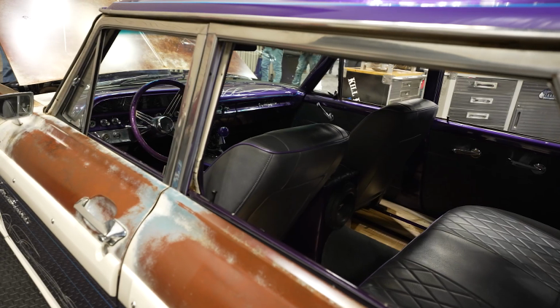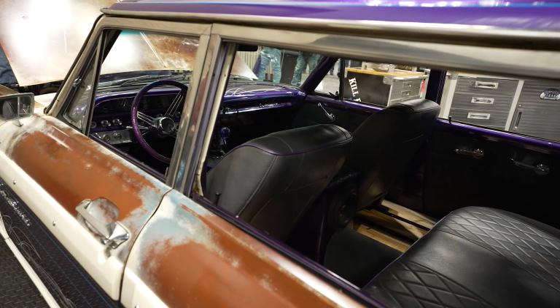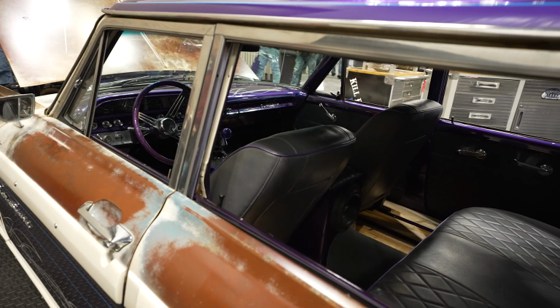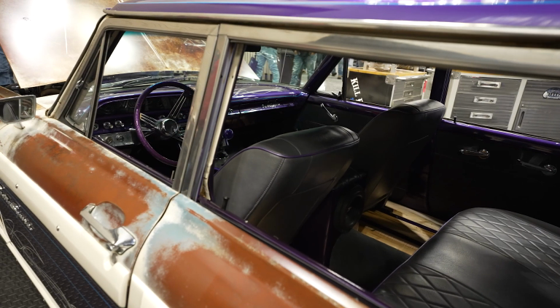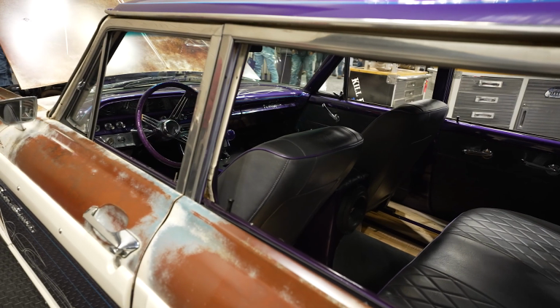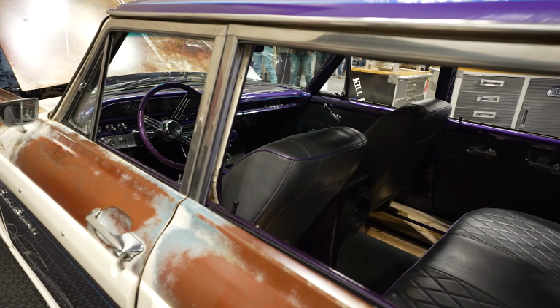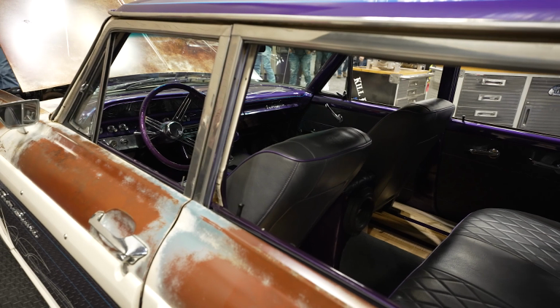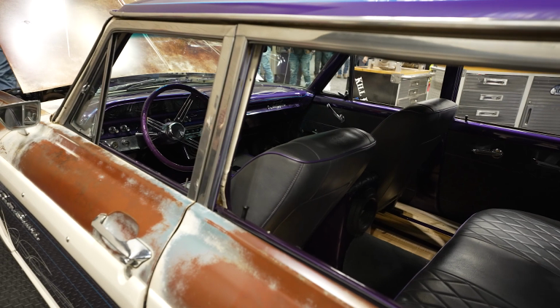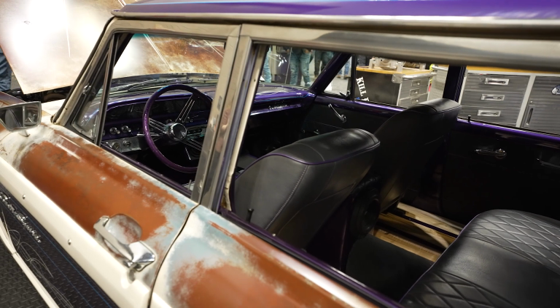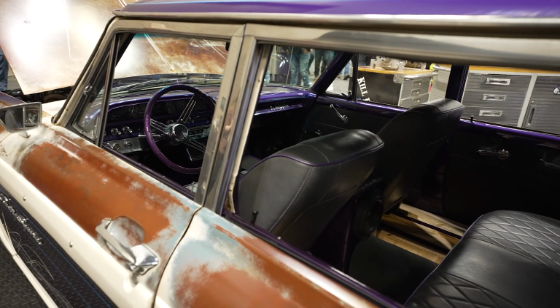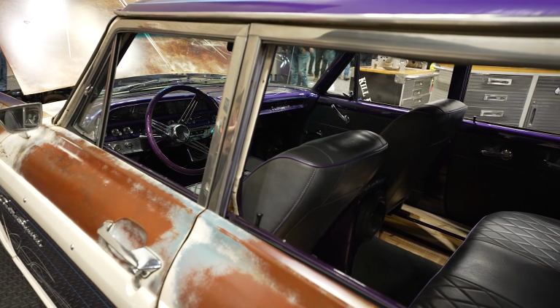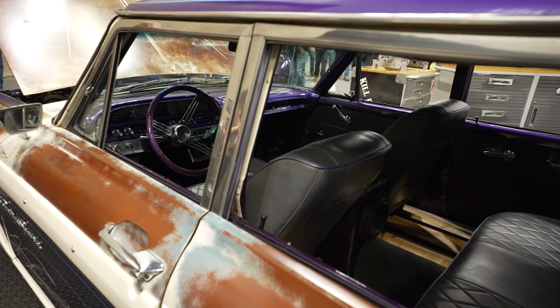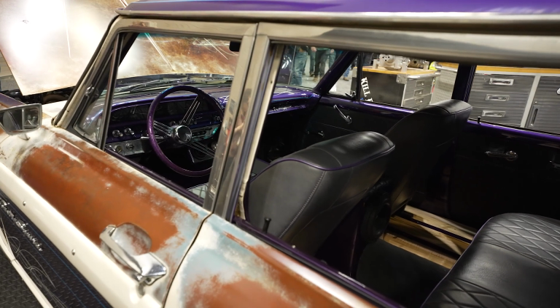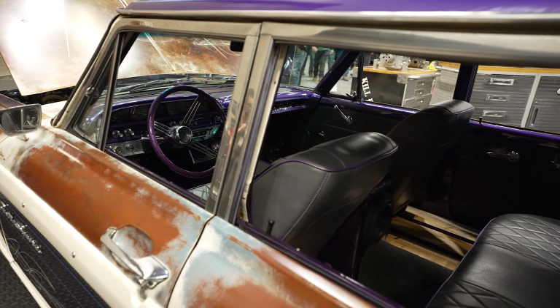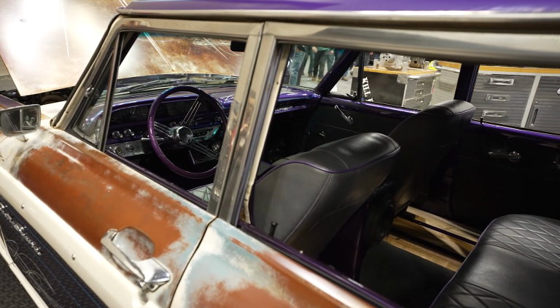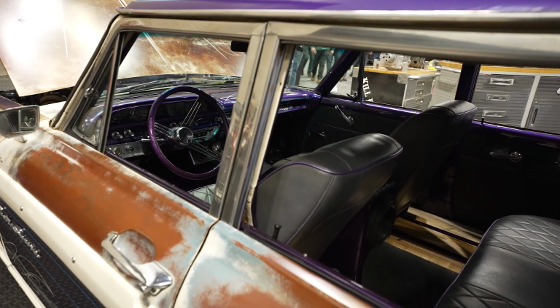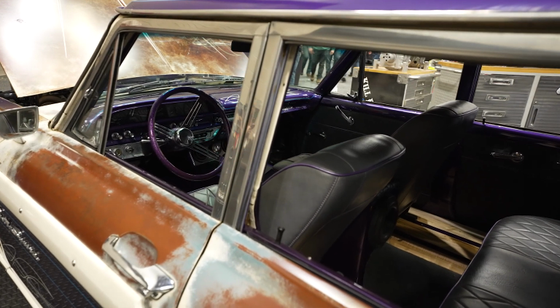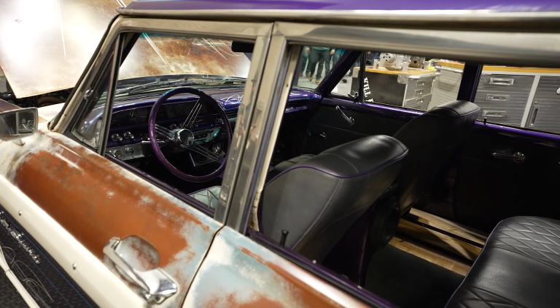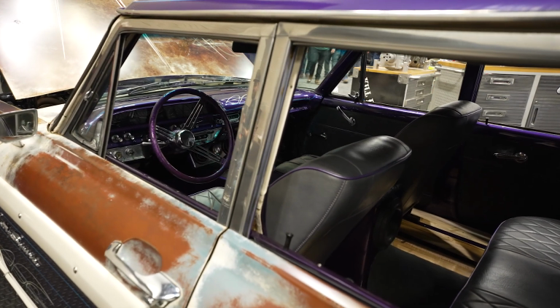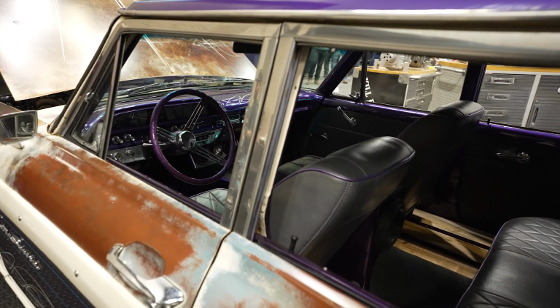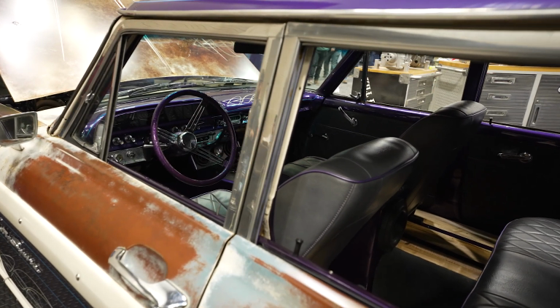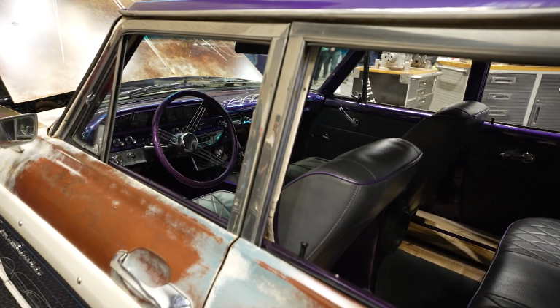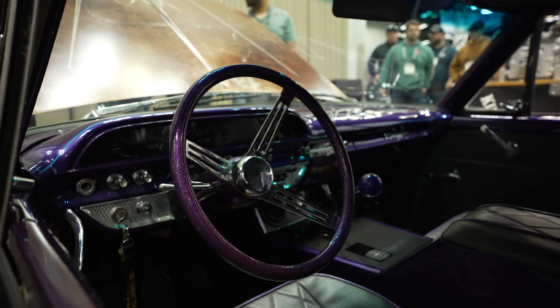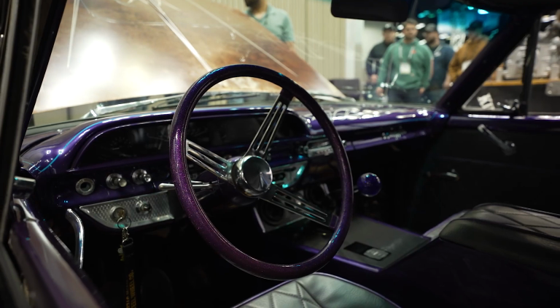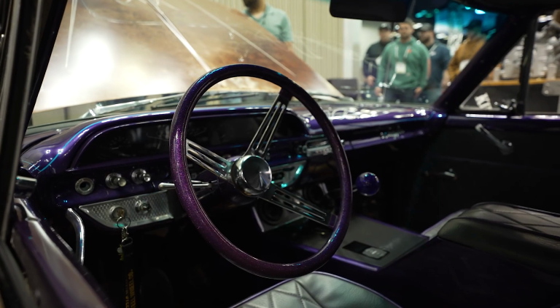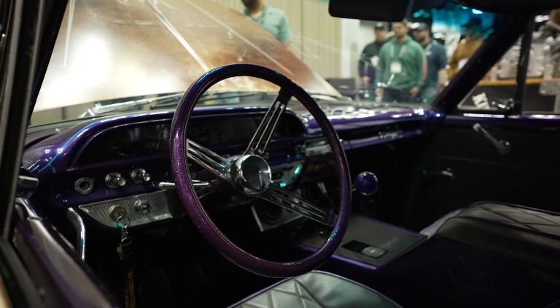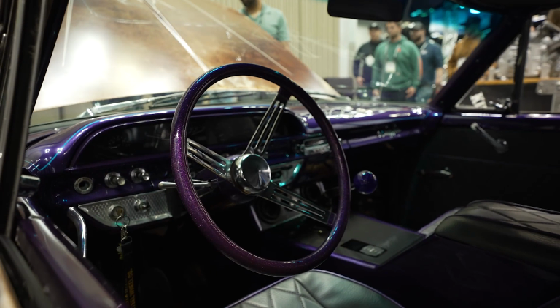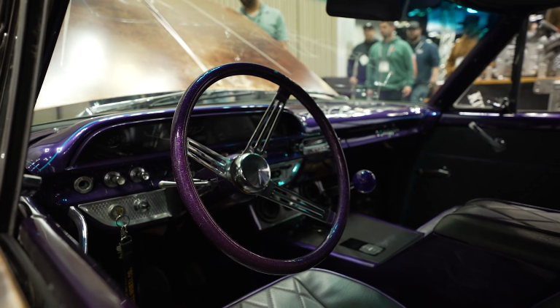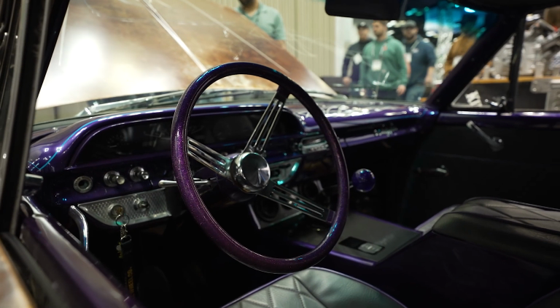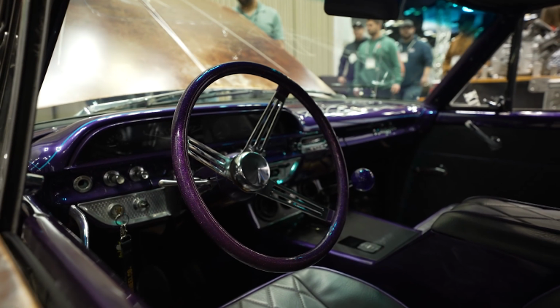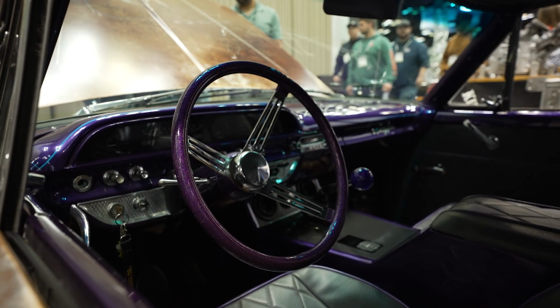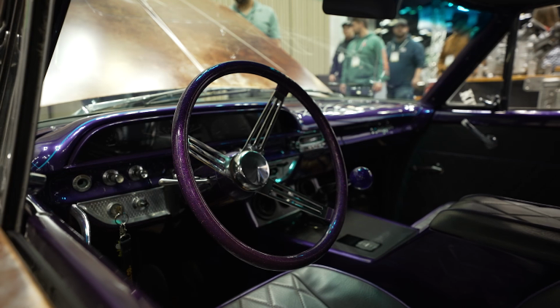It does have AC, heat, and power front seats. The last time it was on the dyno it was just about 900 horsepower at the rear and about 1,100 foot-pounds of torque.